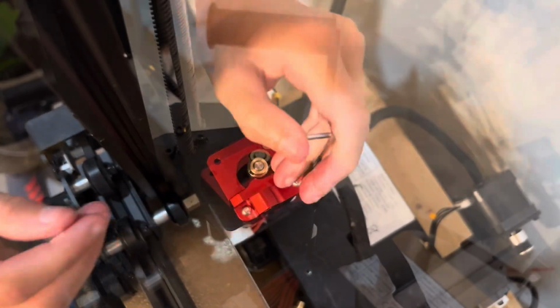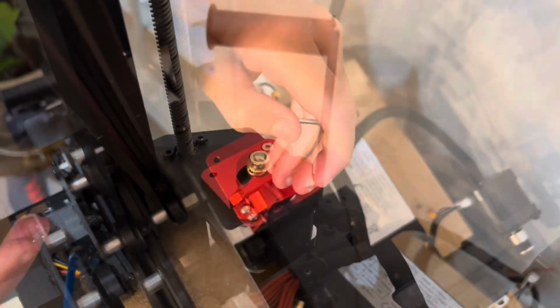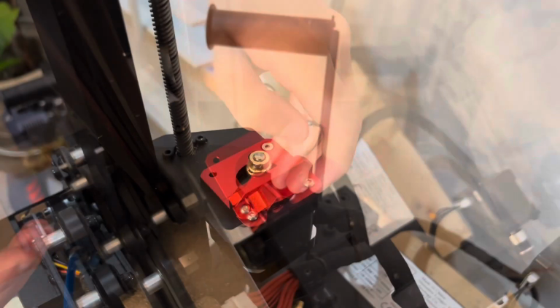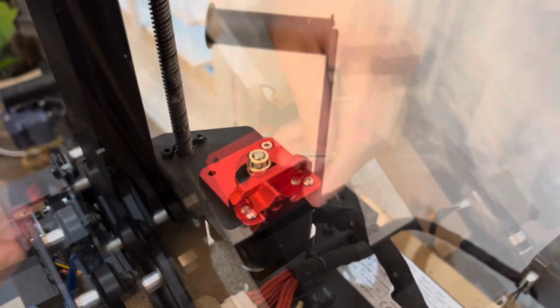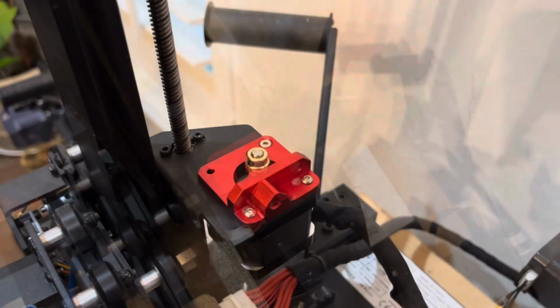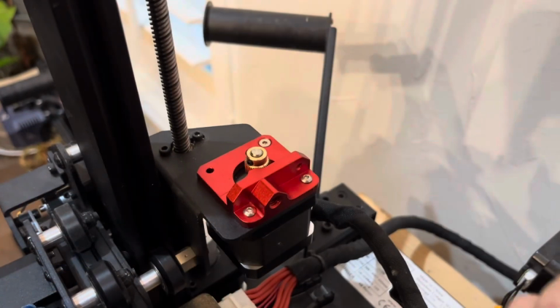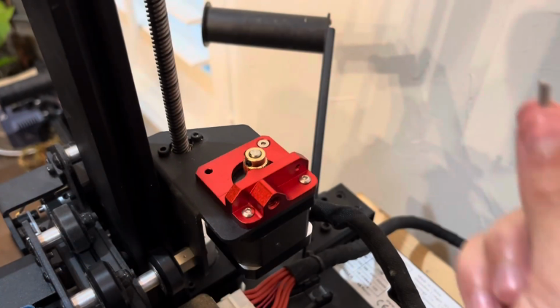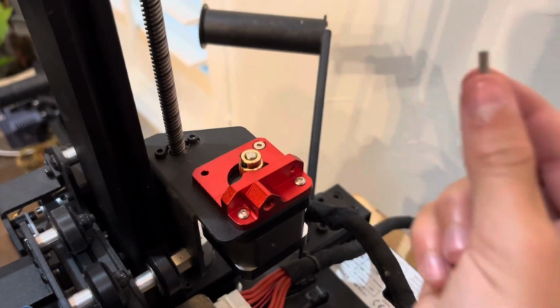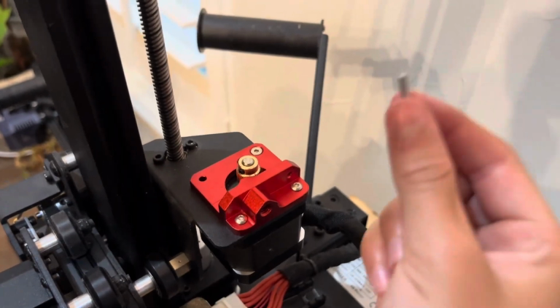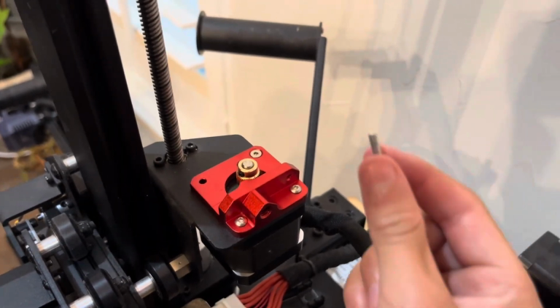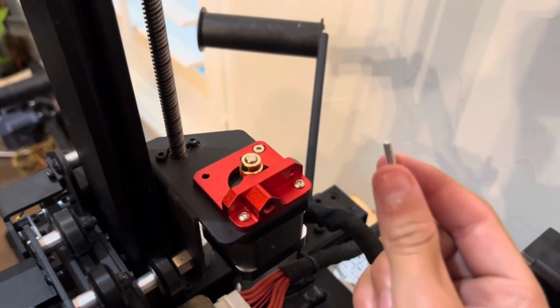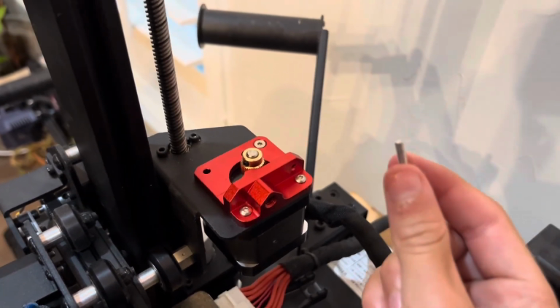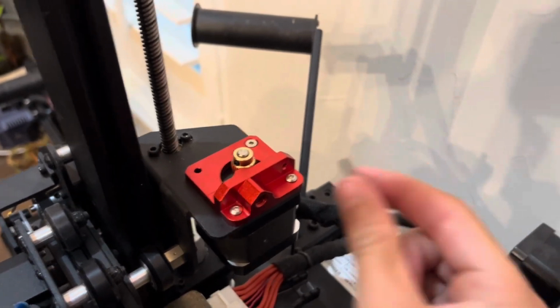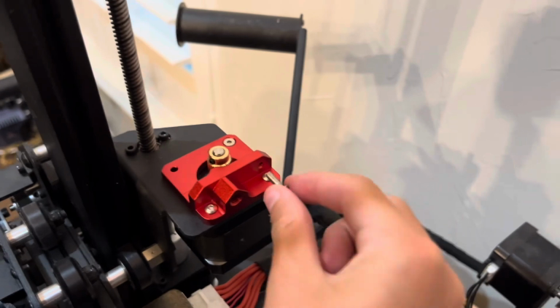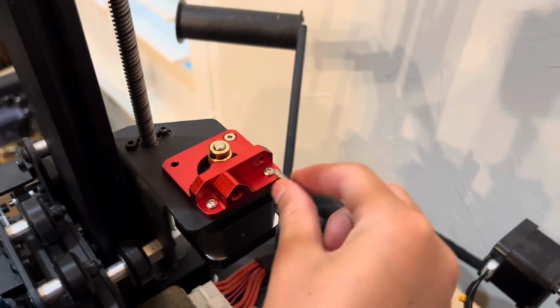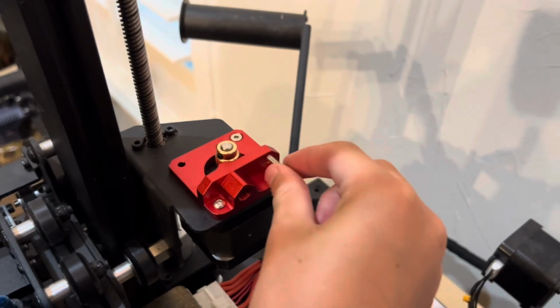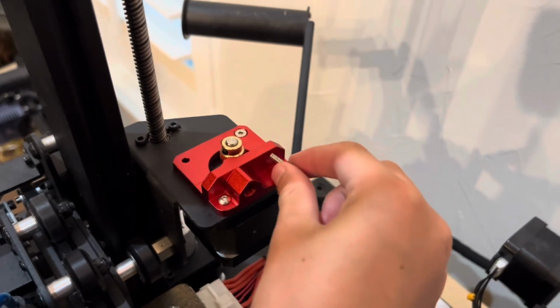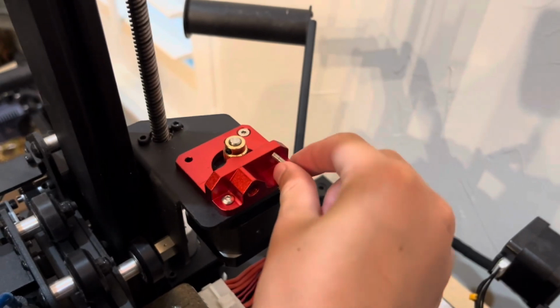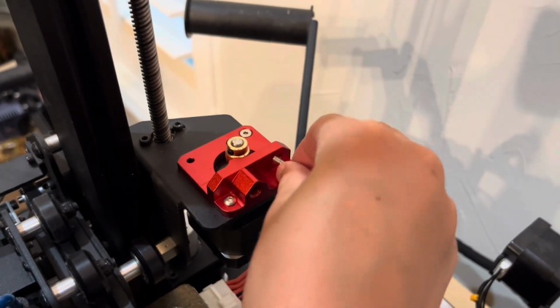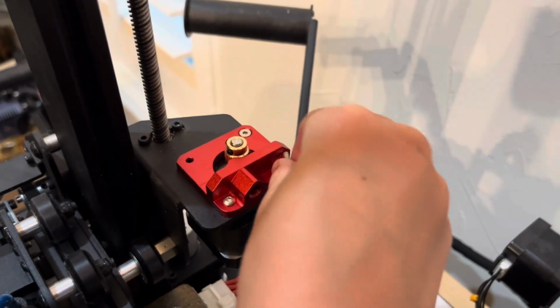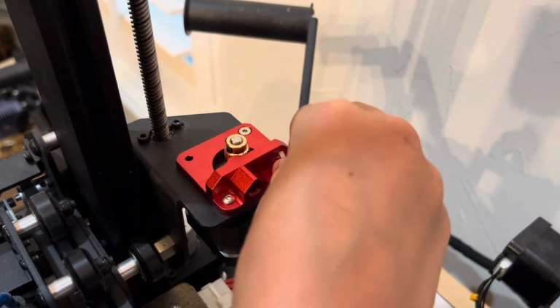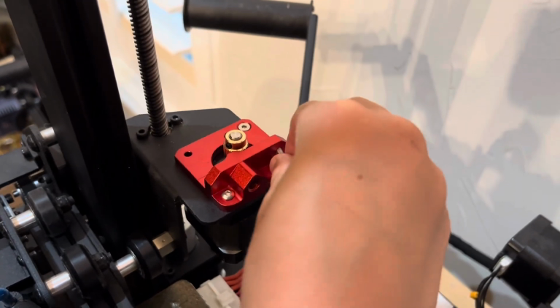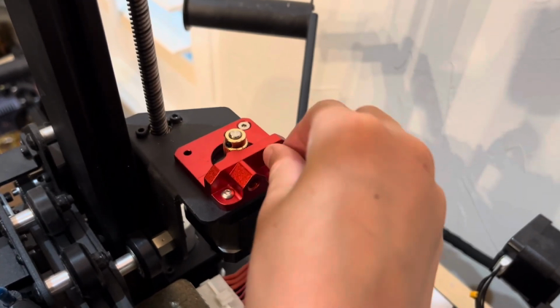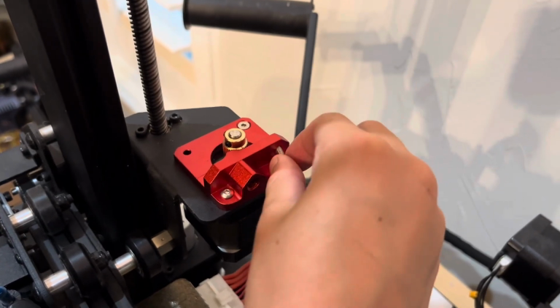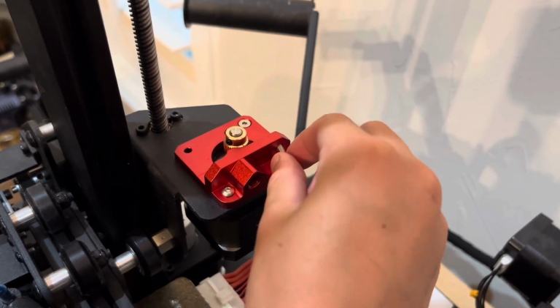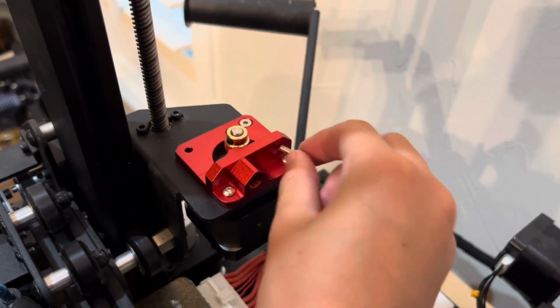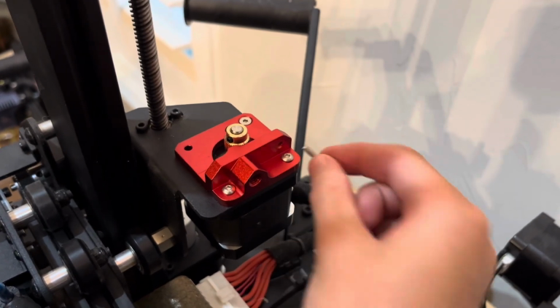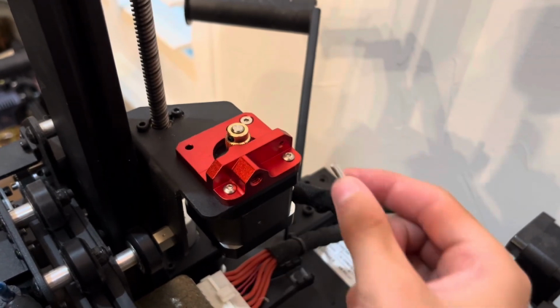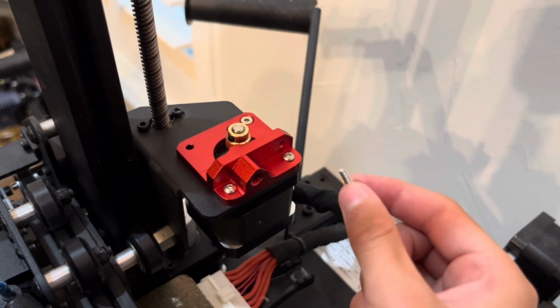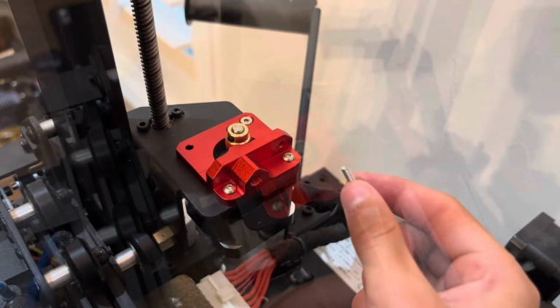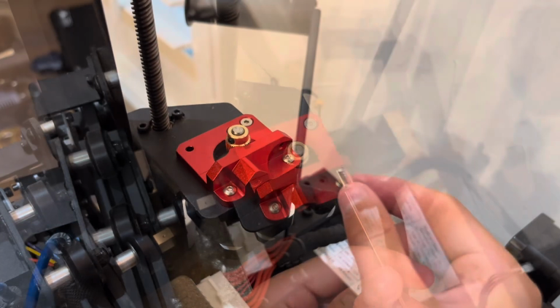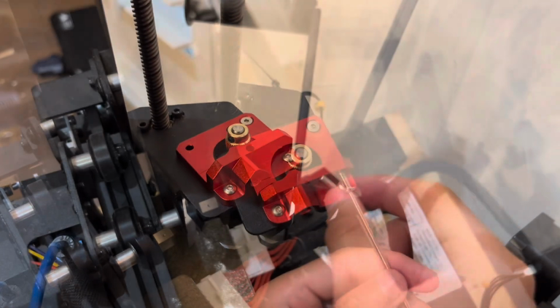Next I'm going to put this screw into this hole right here to keep the screw in place.